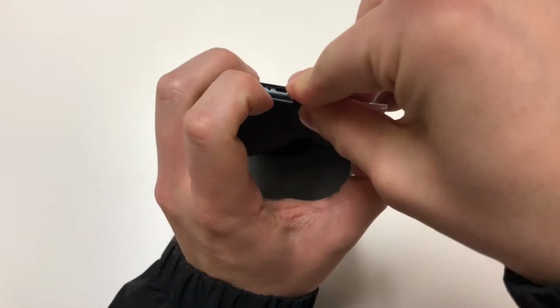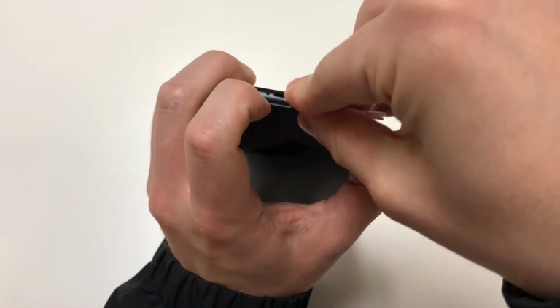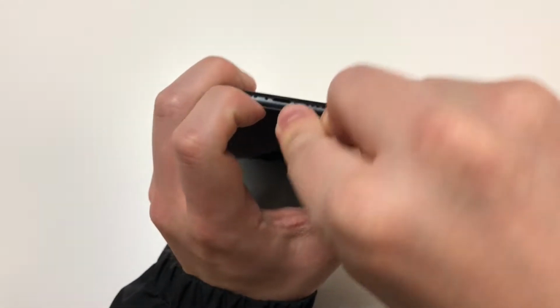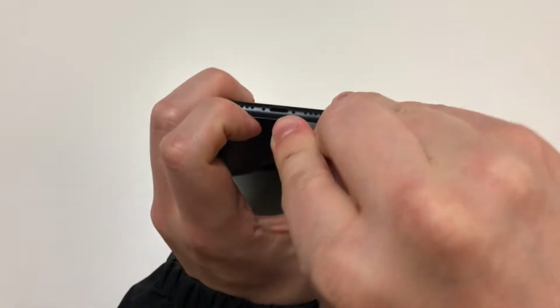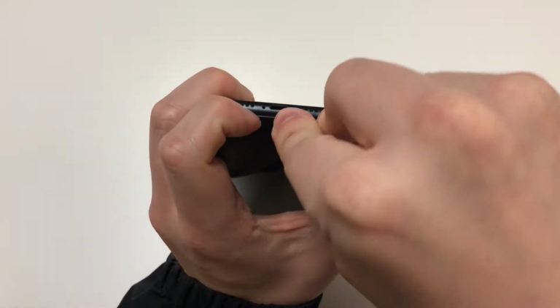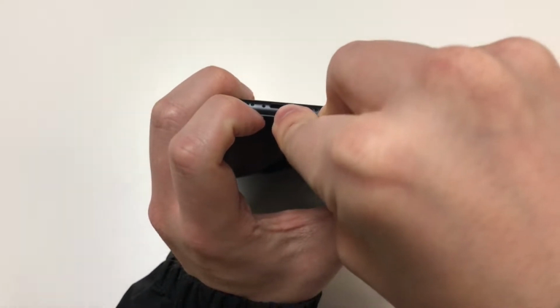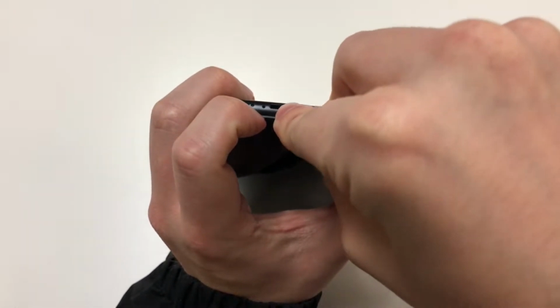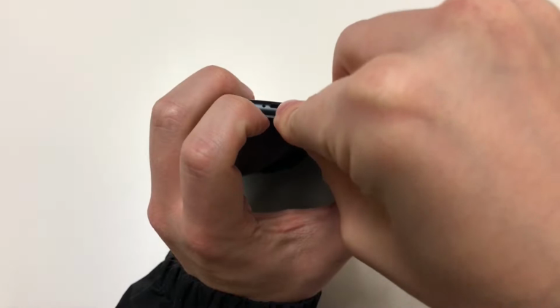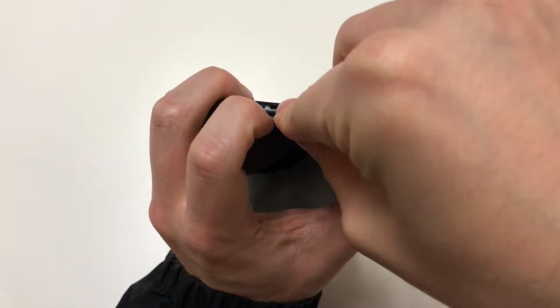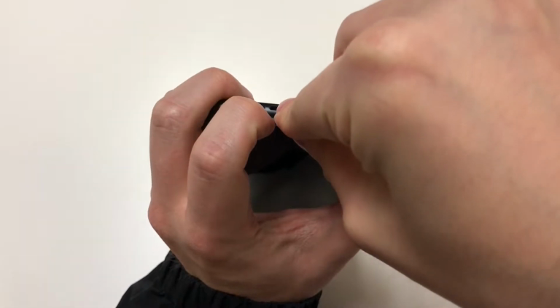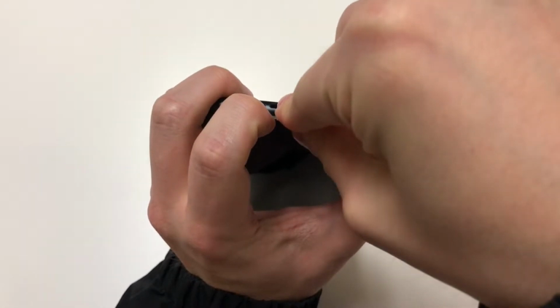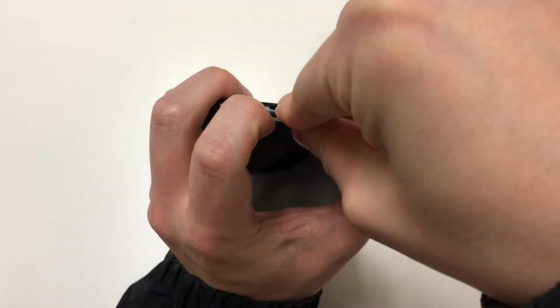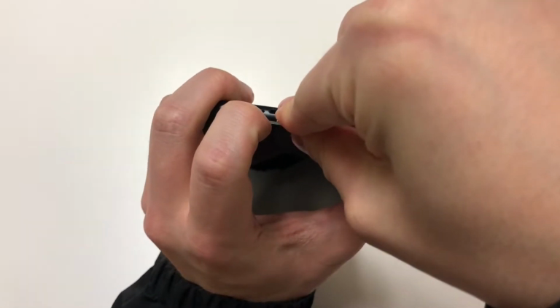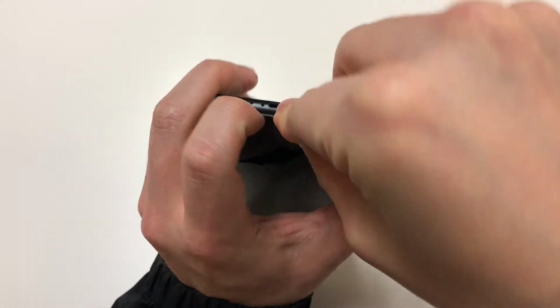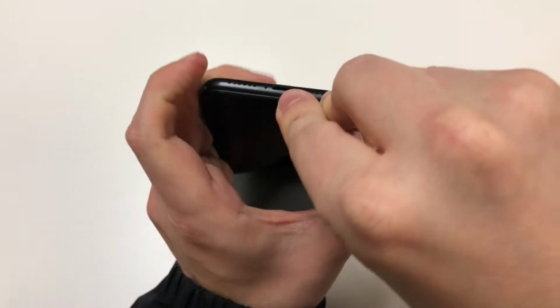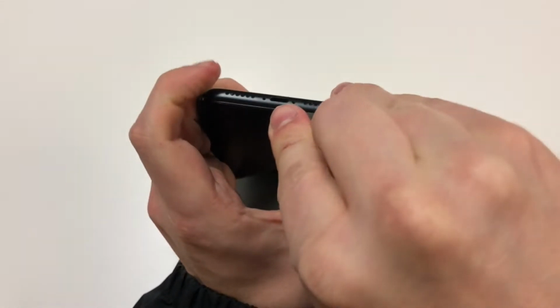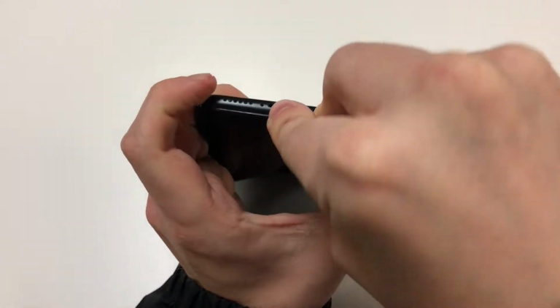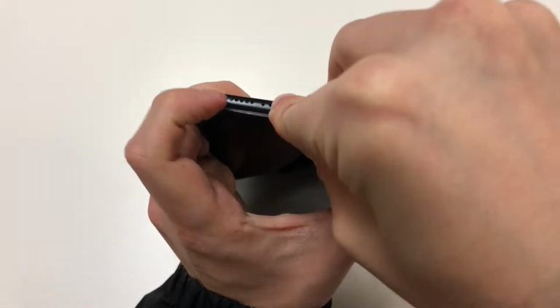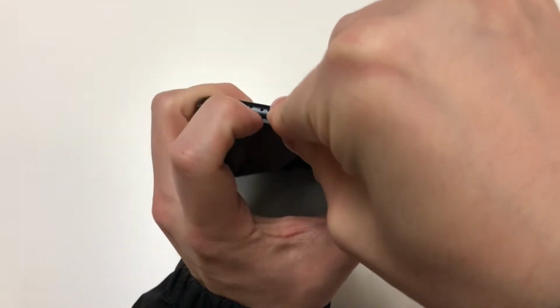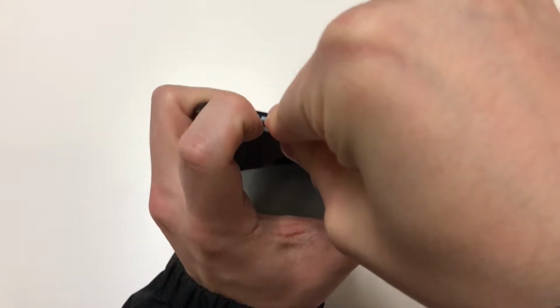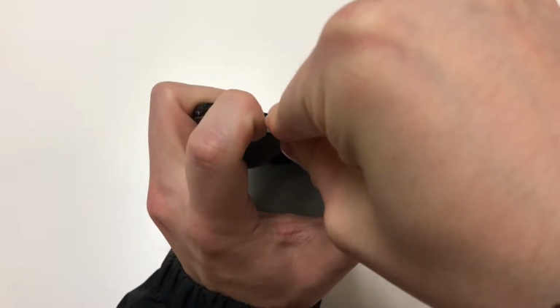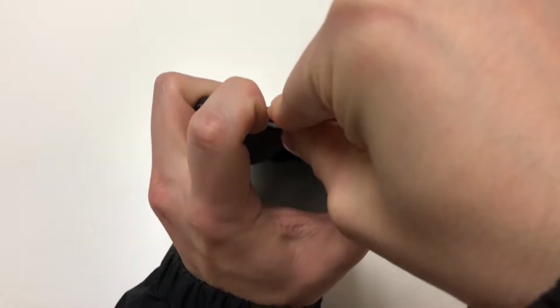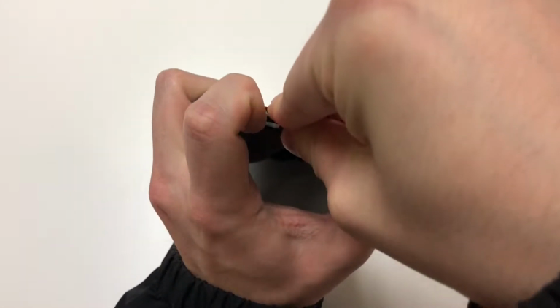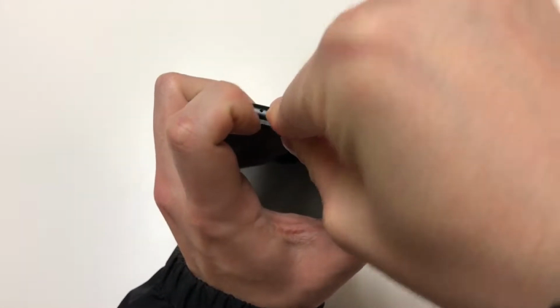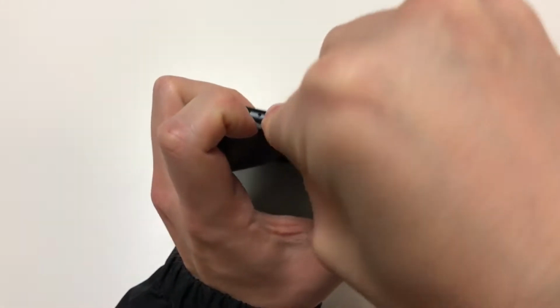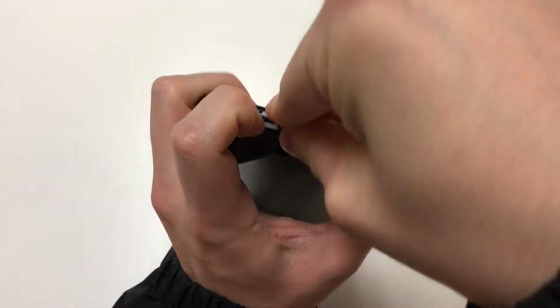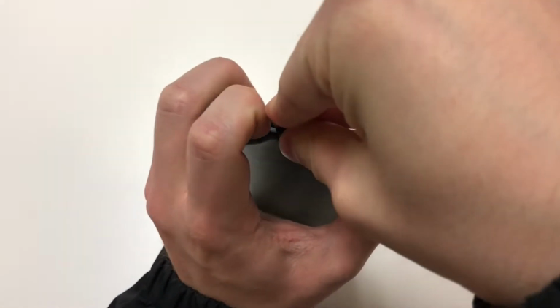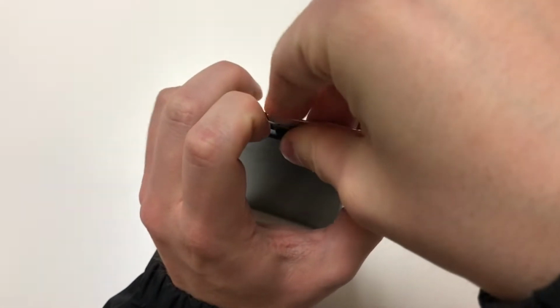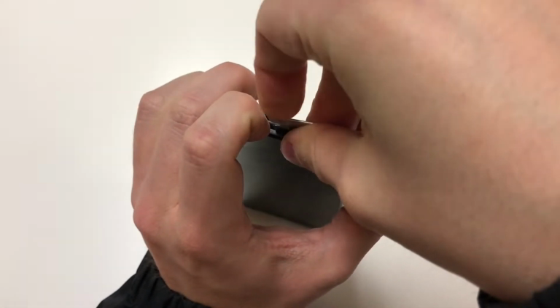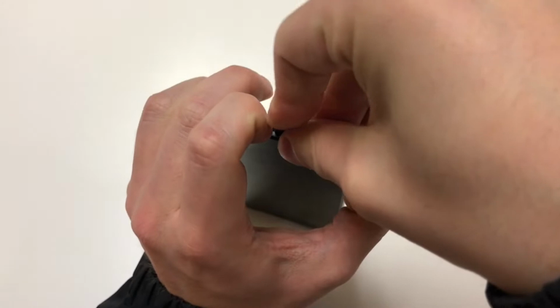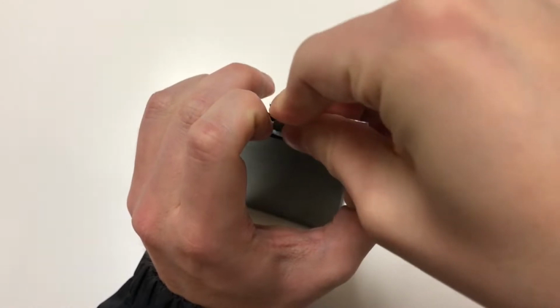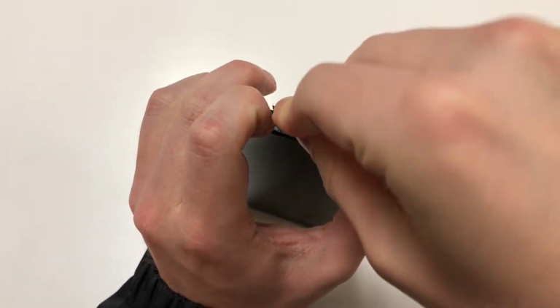Once the screen is lifted up, you want to grab a plastic pick to go around the edges of the screen. Make sure not to get too far in, or else you may damage the cables.